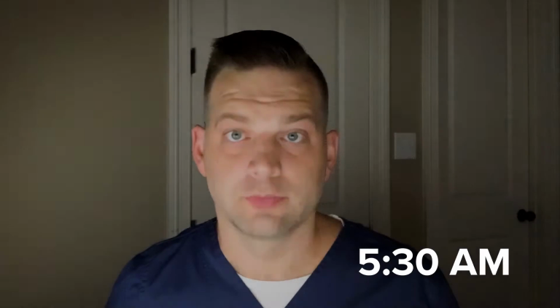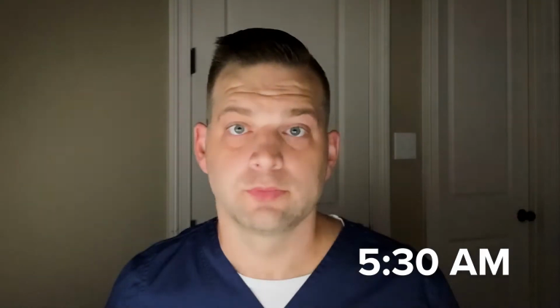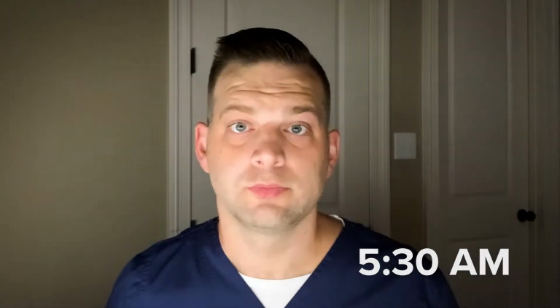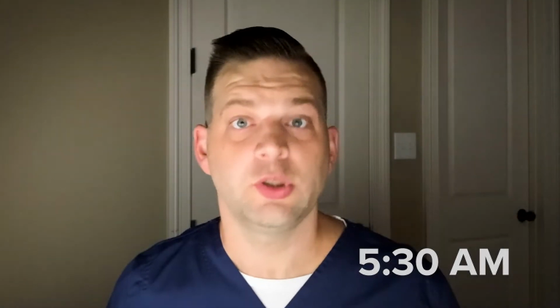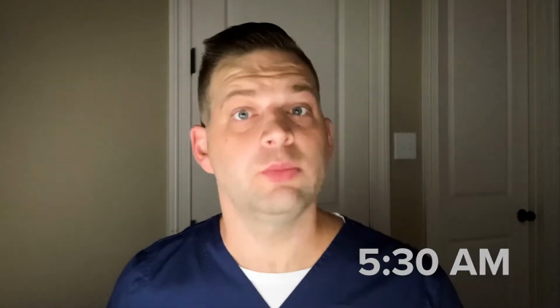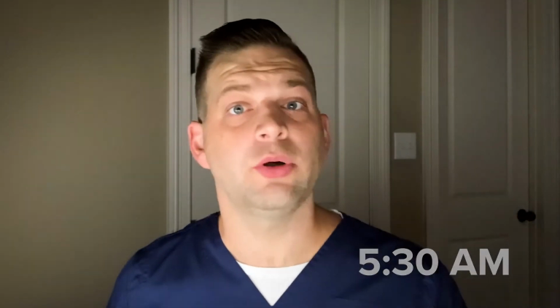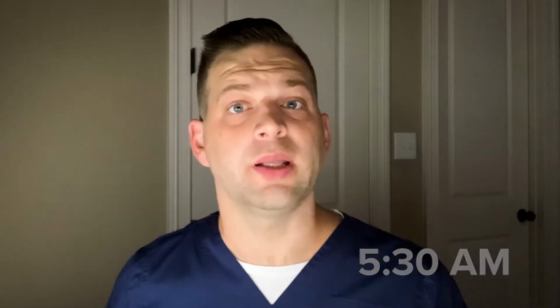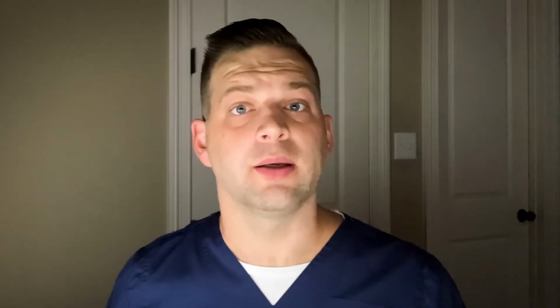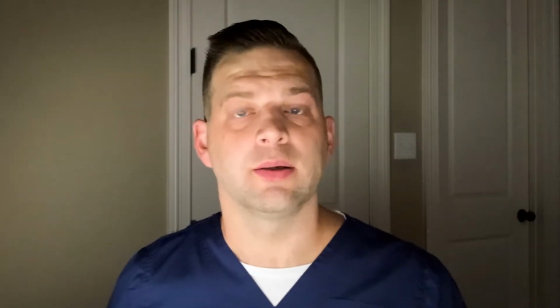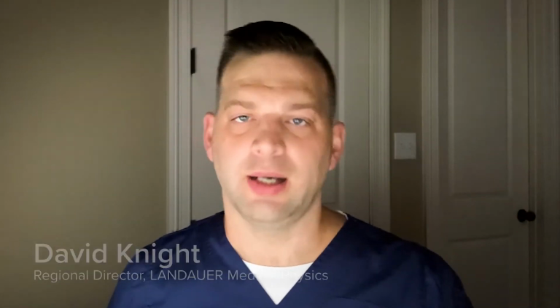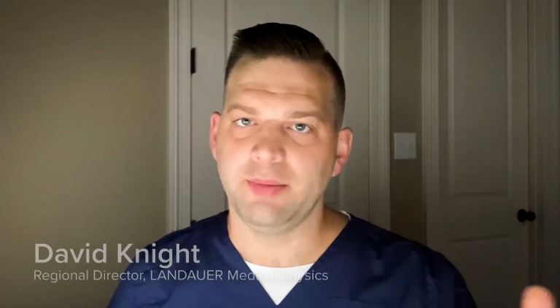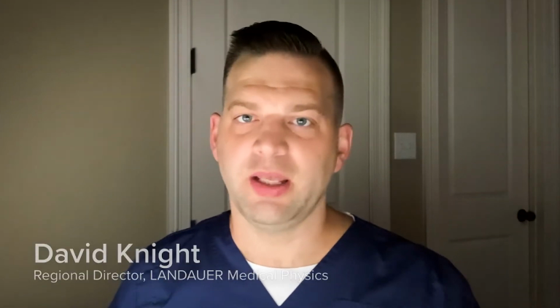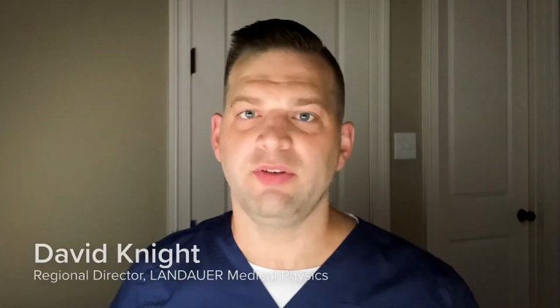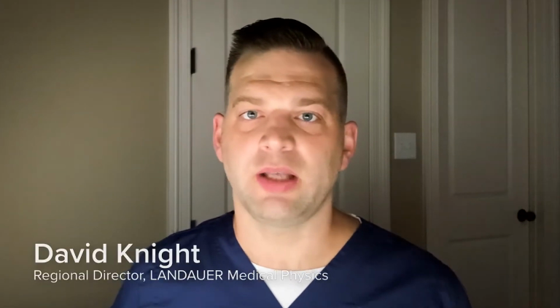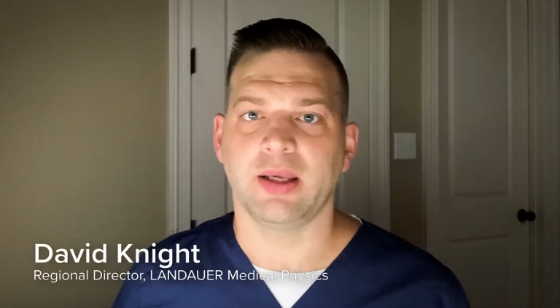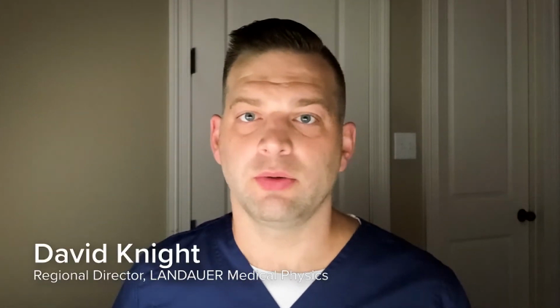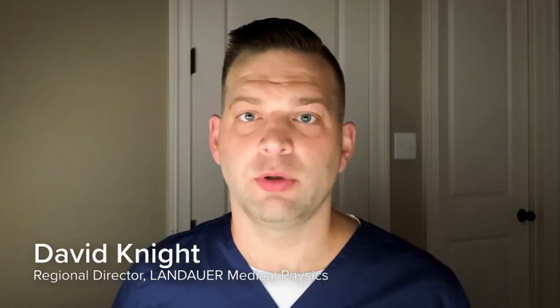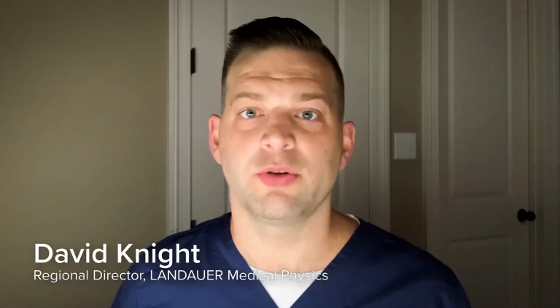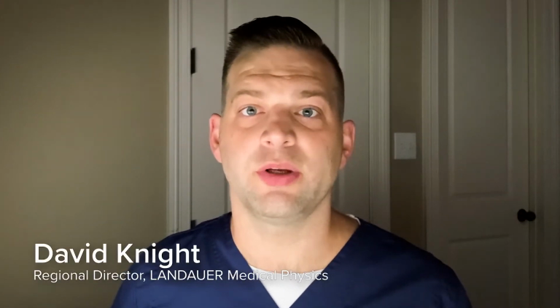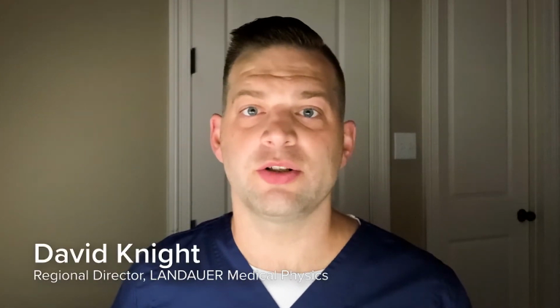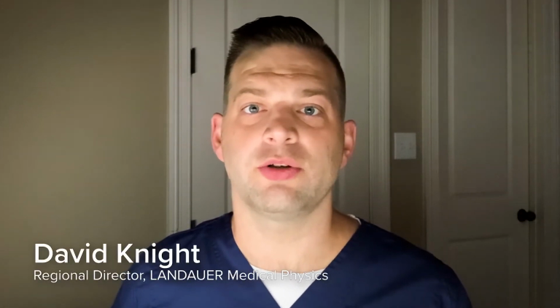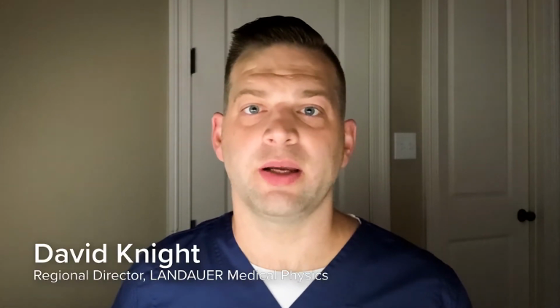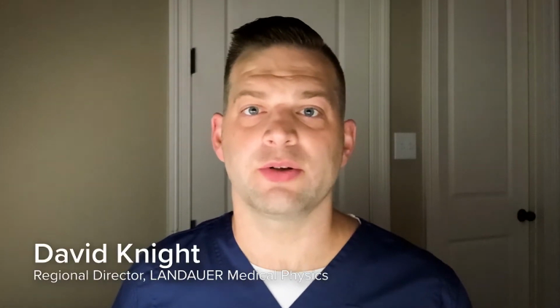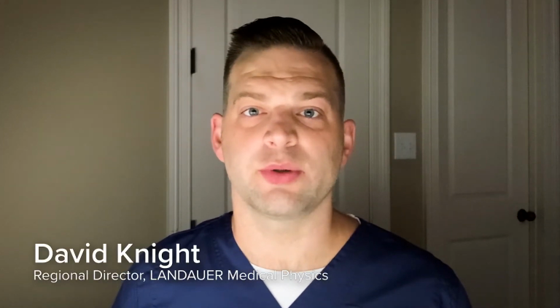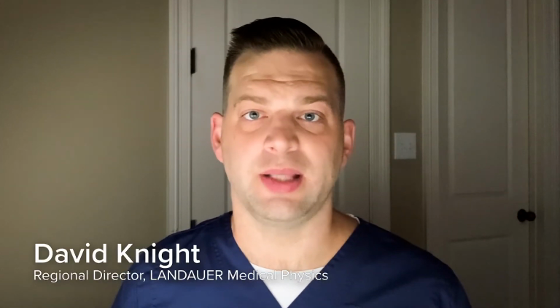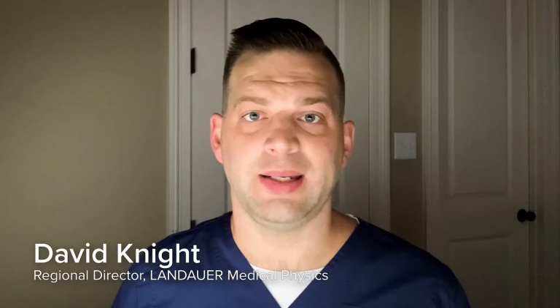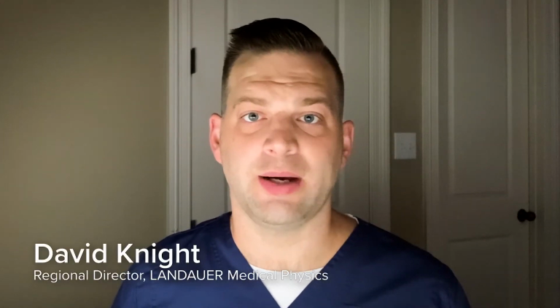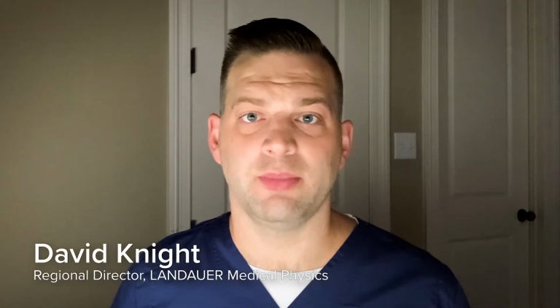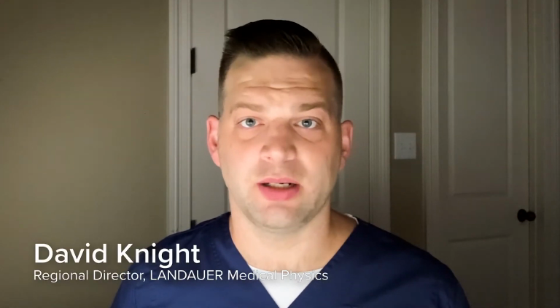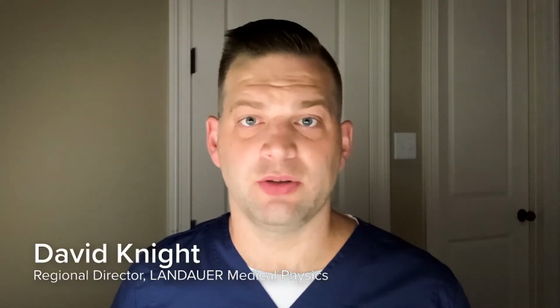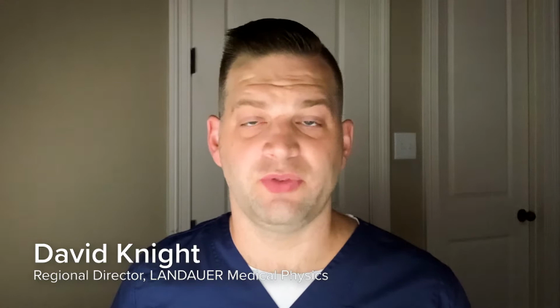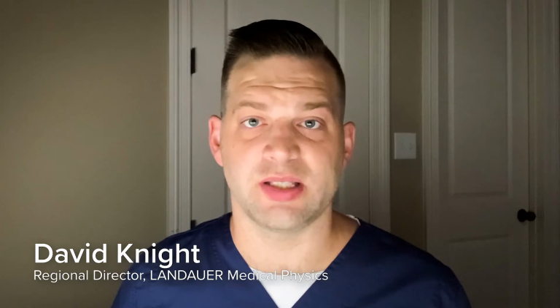Good morning, I'm David Knight, one of the Regional Directors with Landauer Medical Physics.